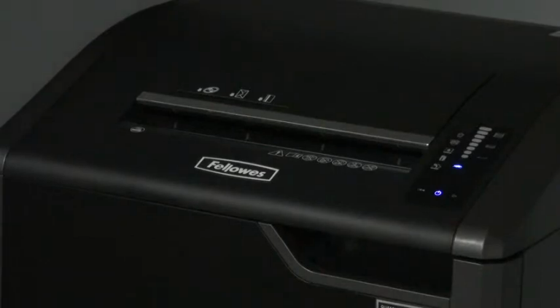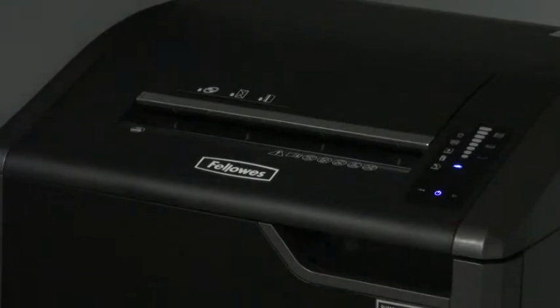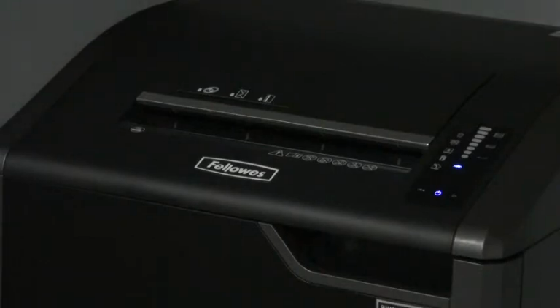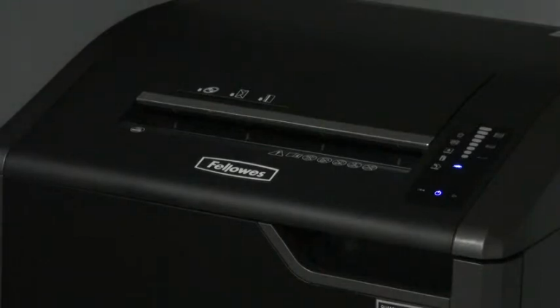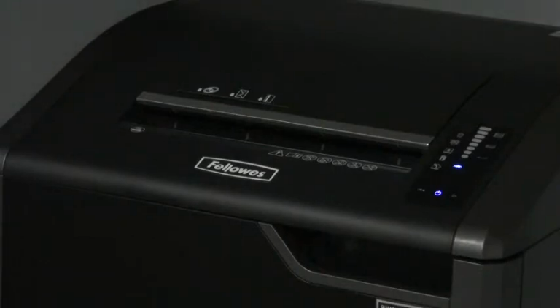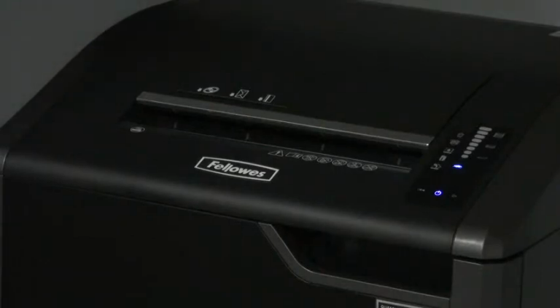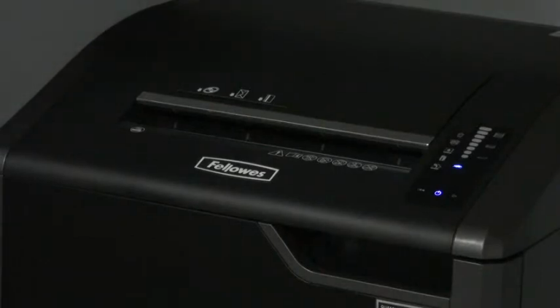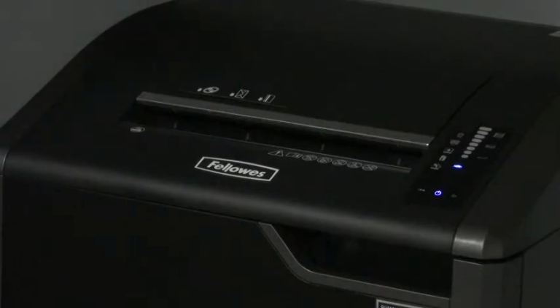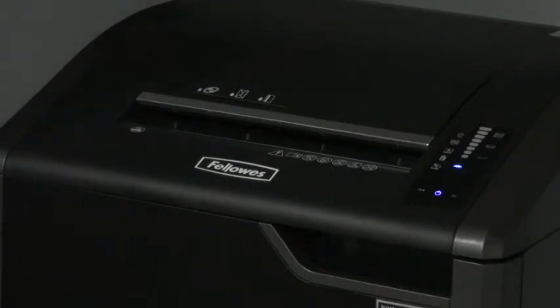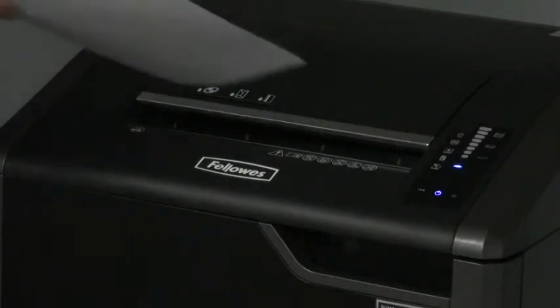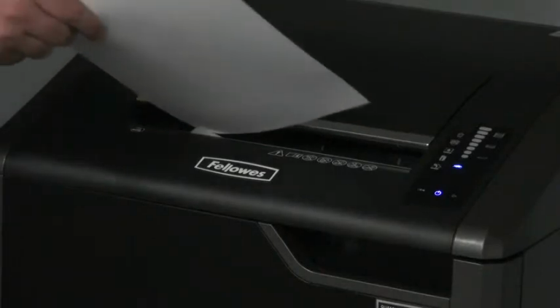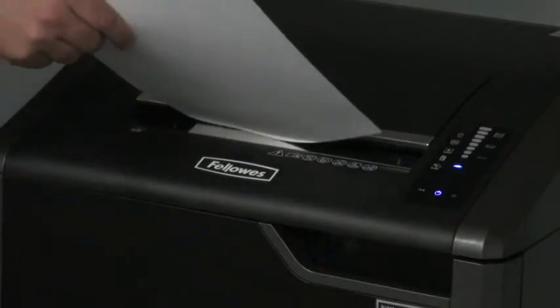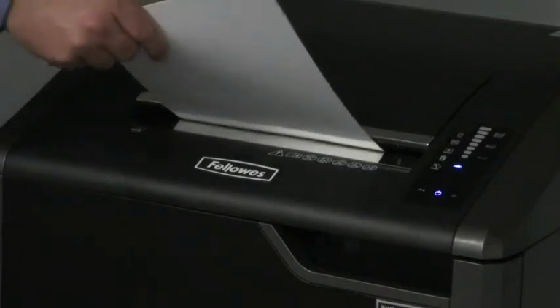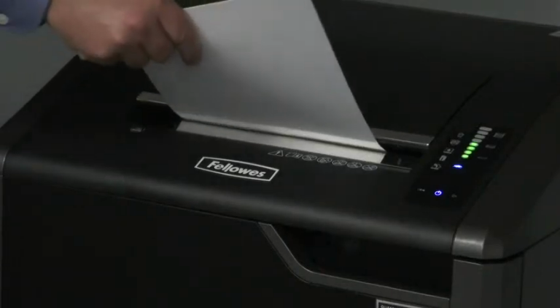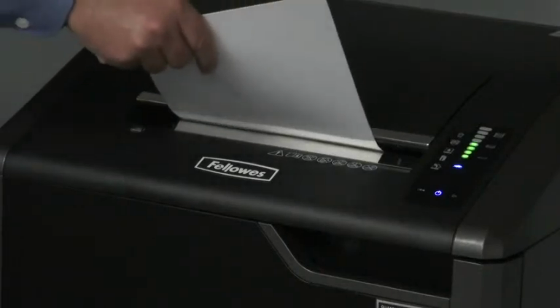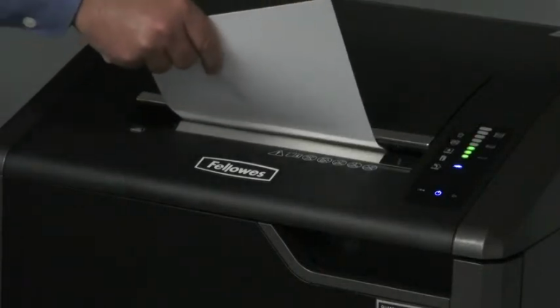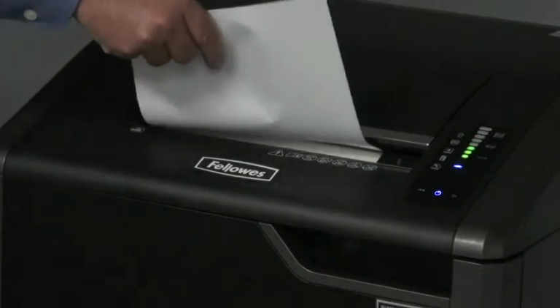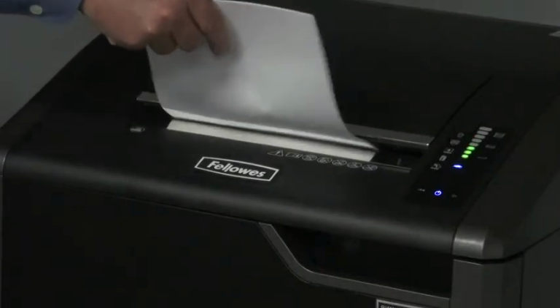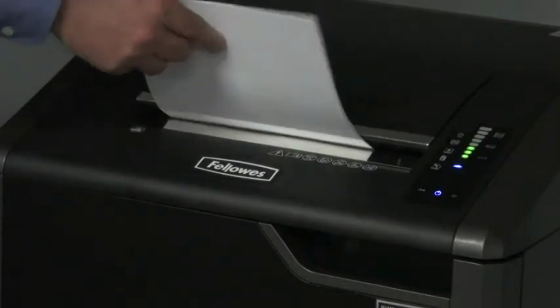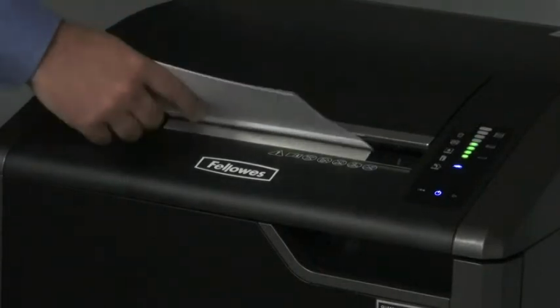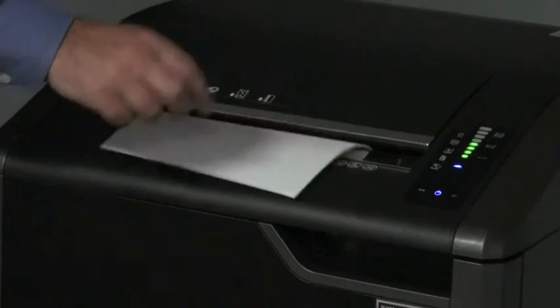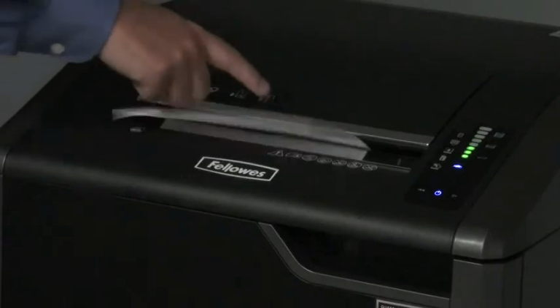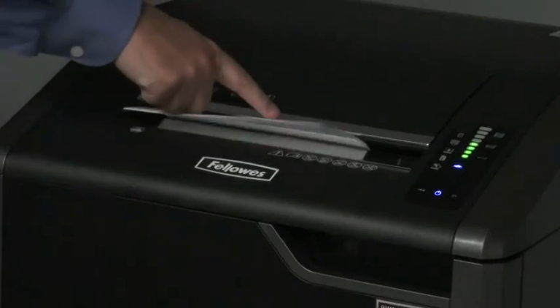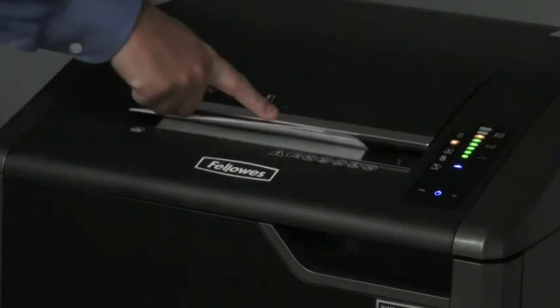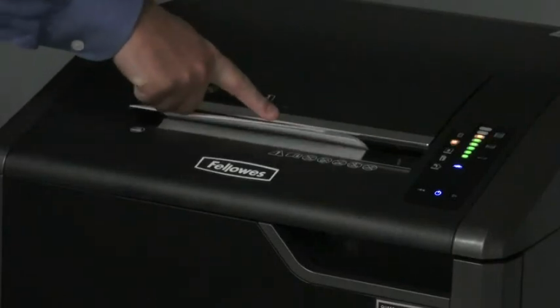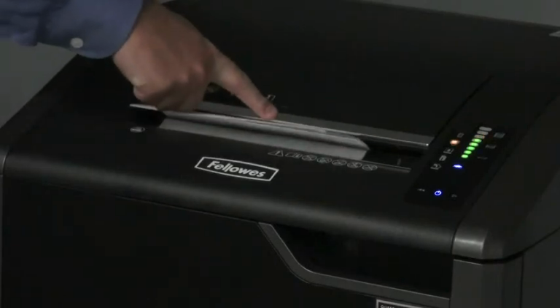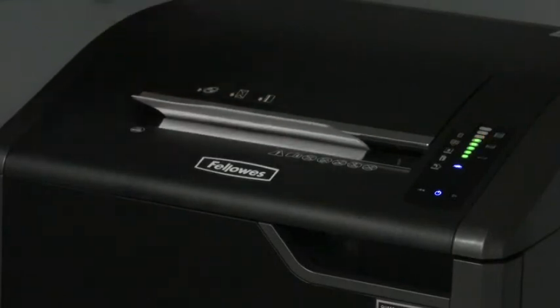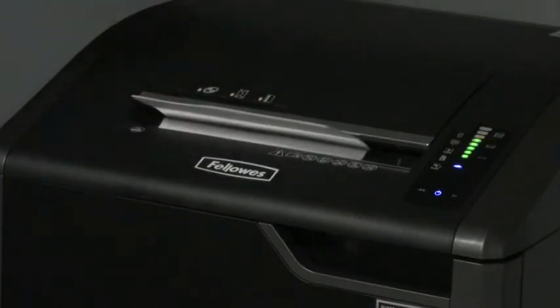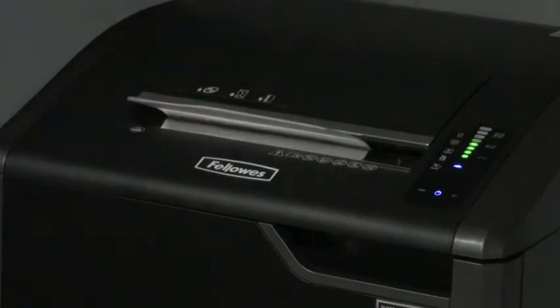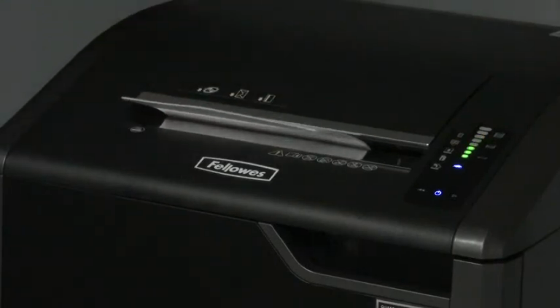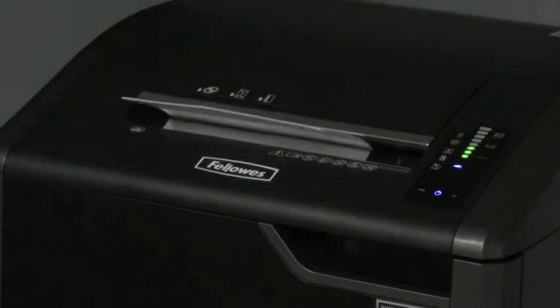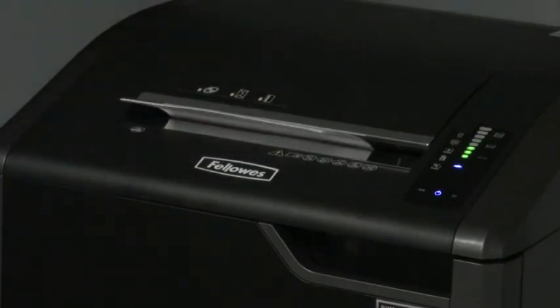The 425CI also features patented SafeSense technology, which stops shredding when hands get too close.